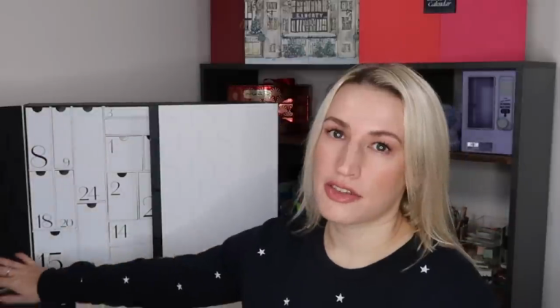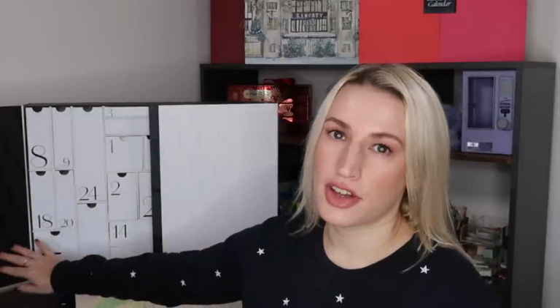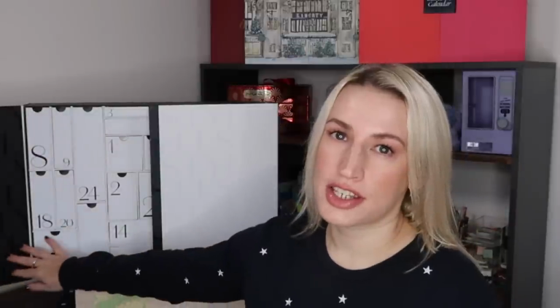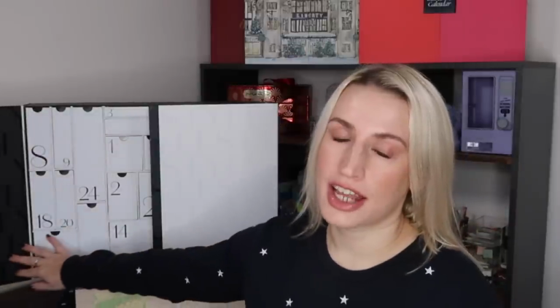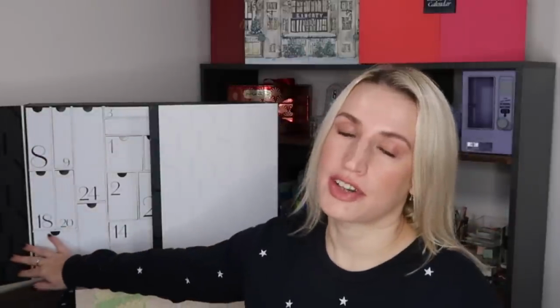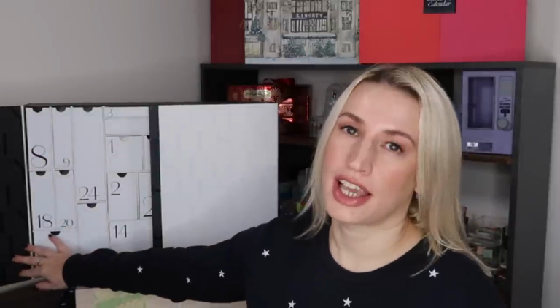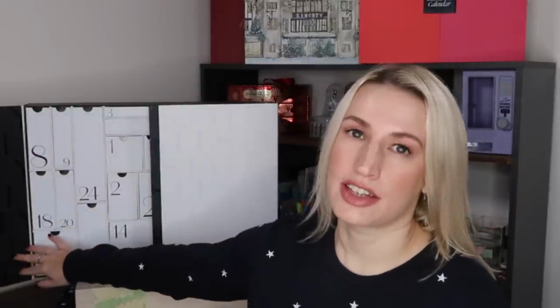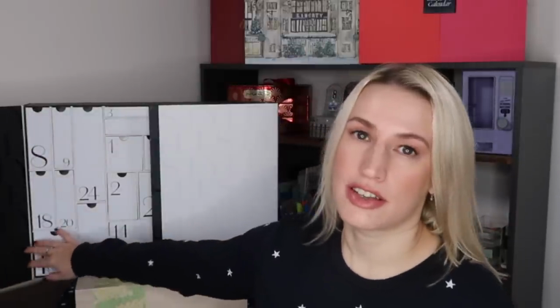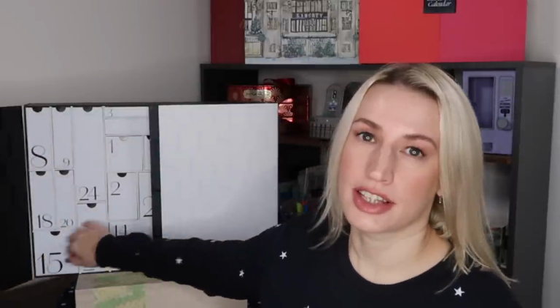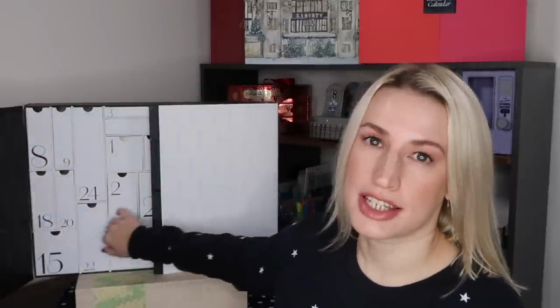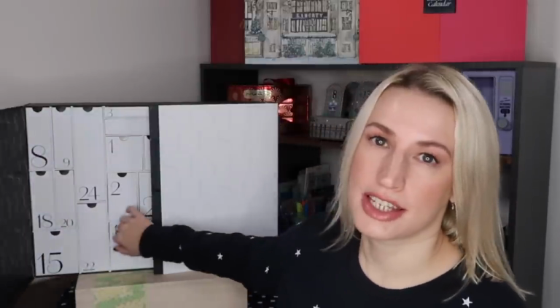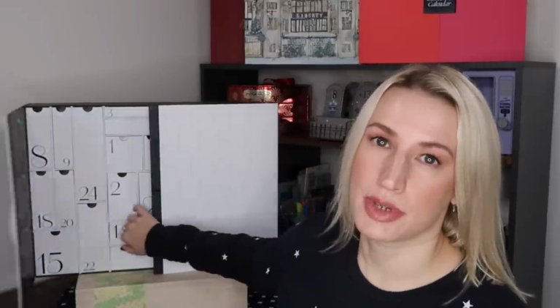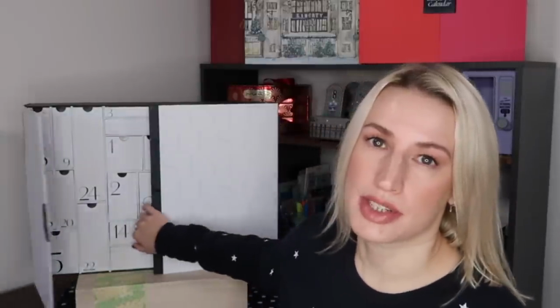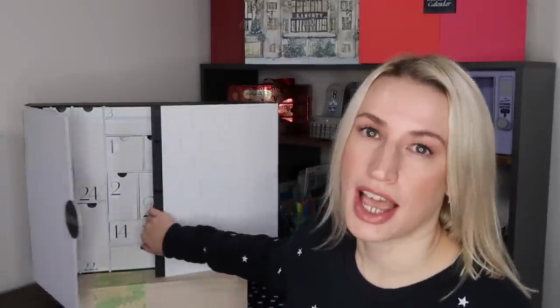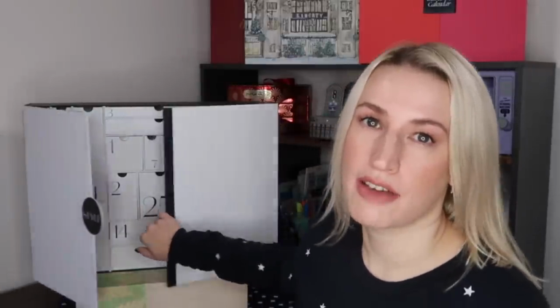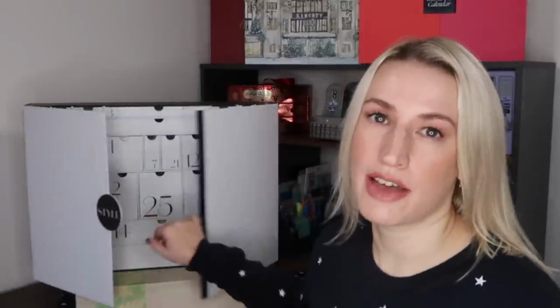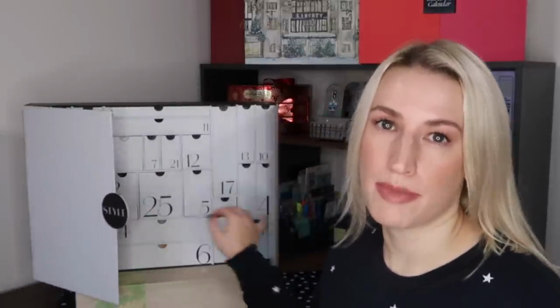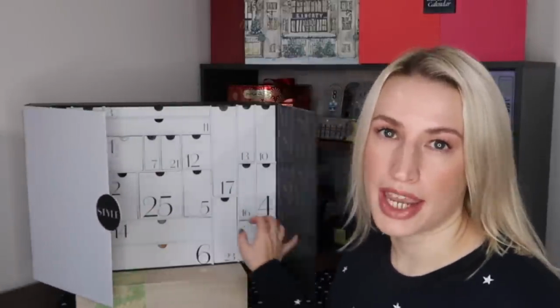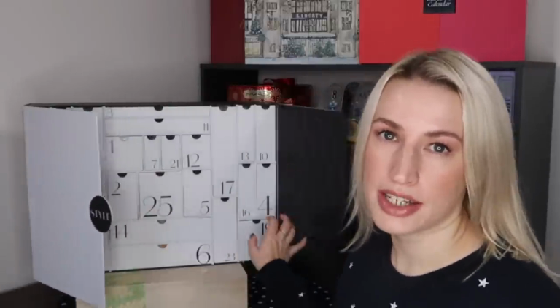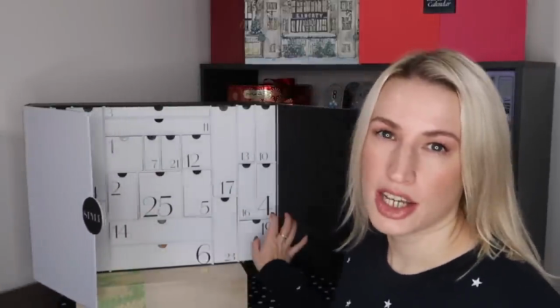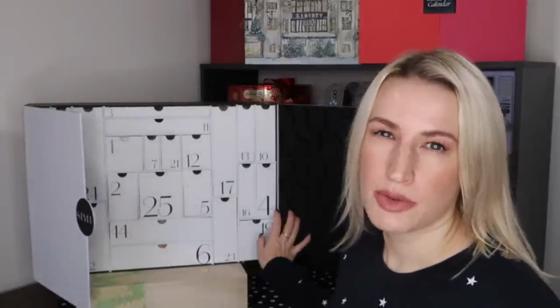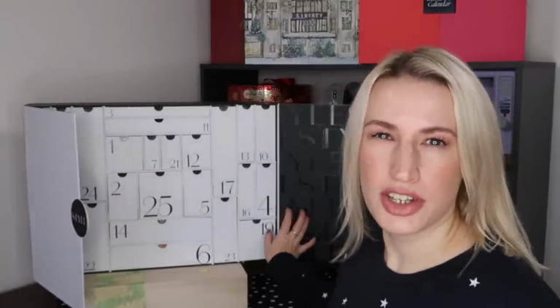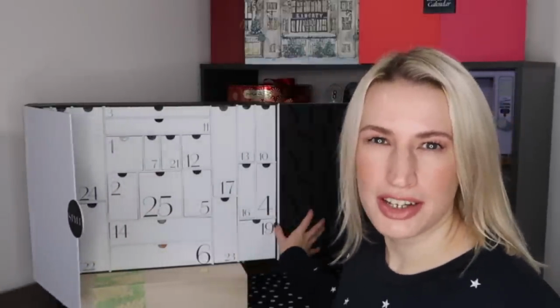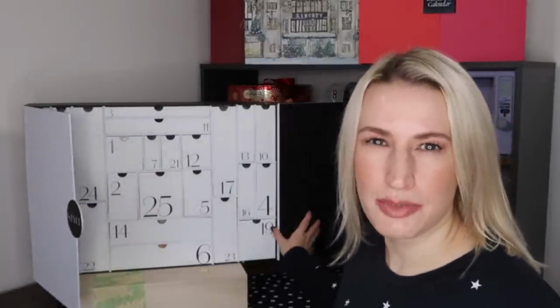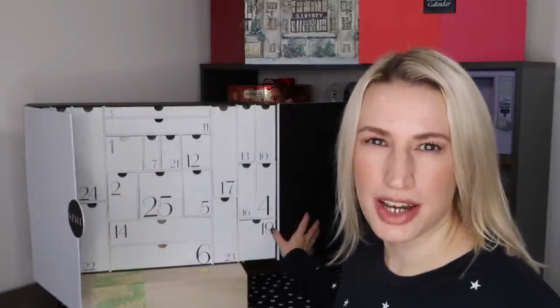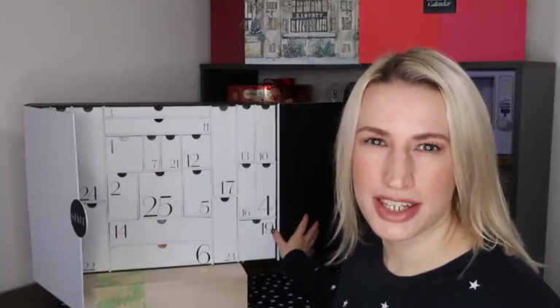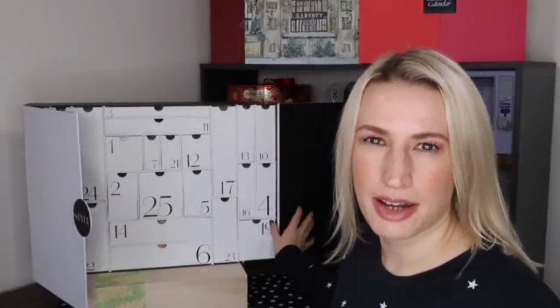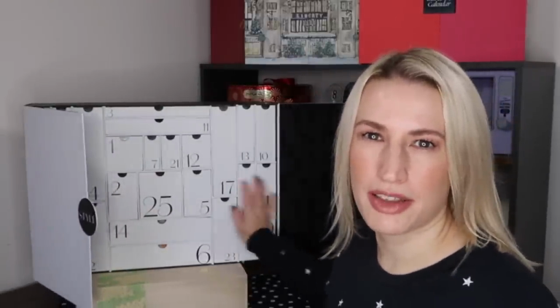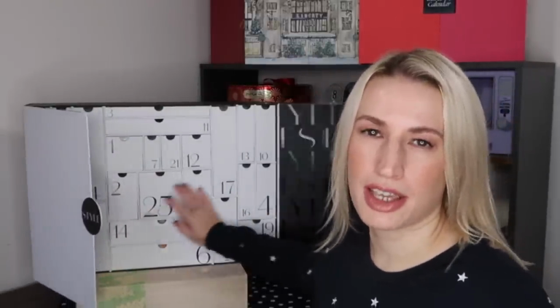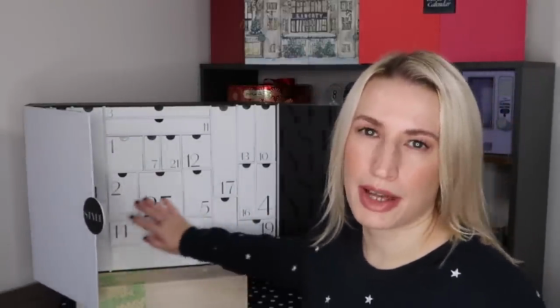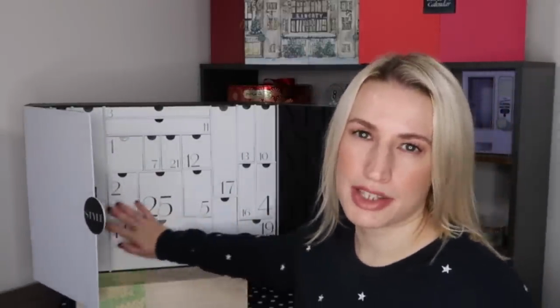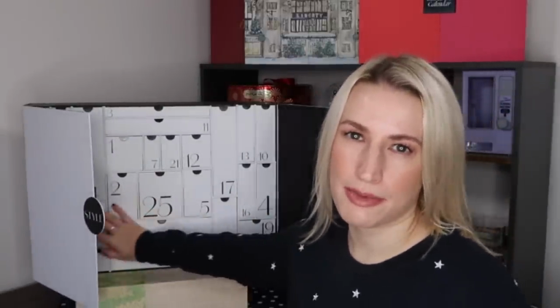This is the first advent calendar that Latest in Beauty have ever made, which is kind of surprising when I think about it.